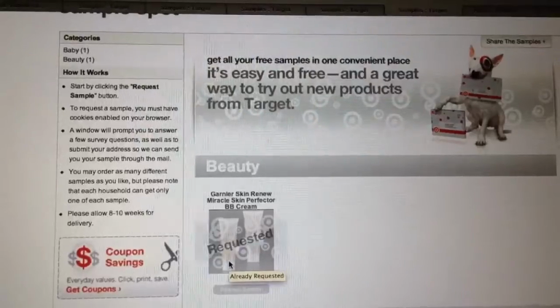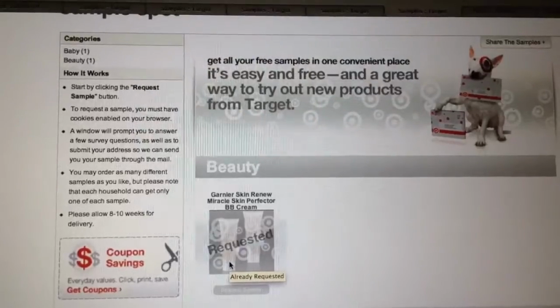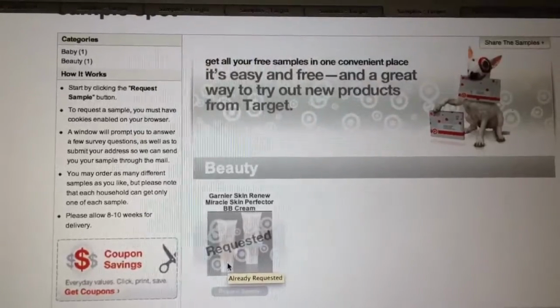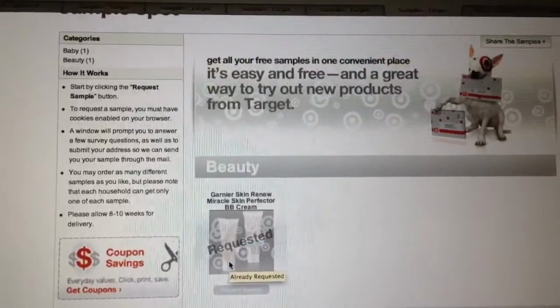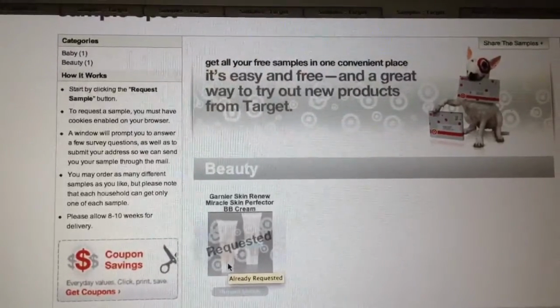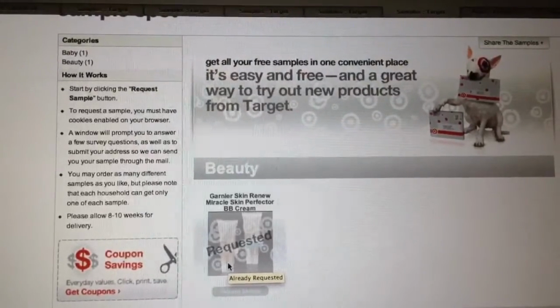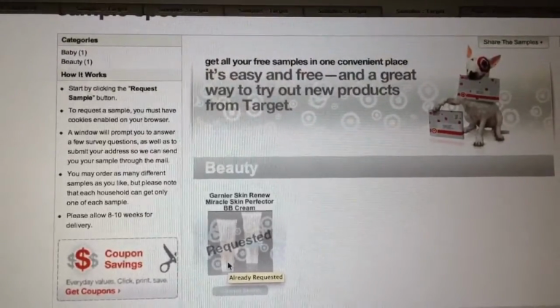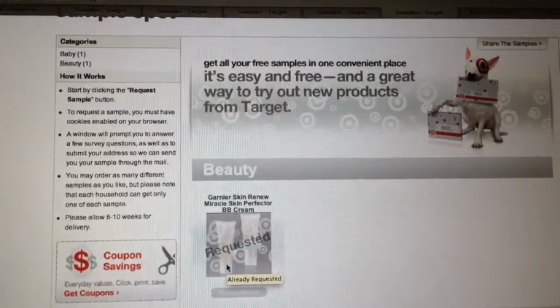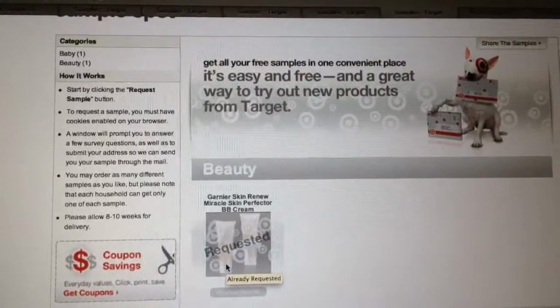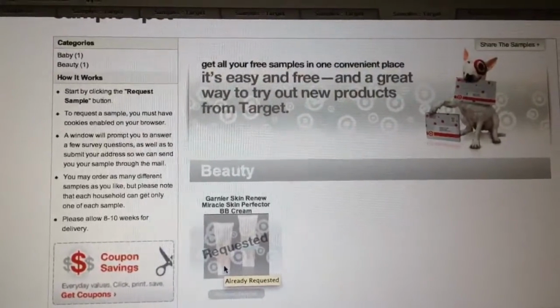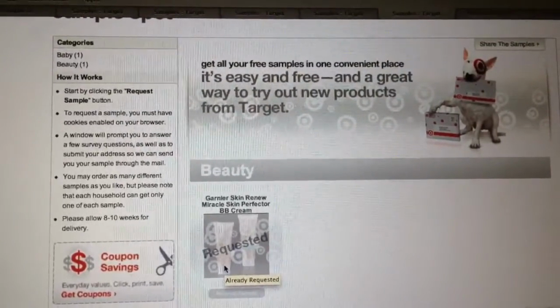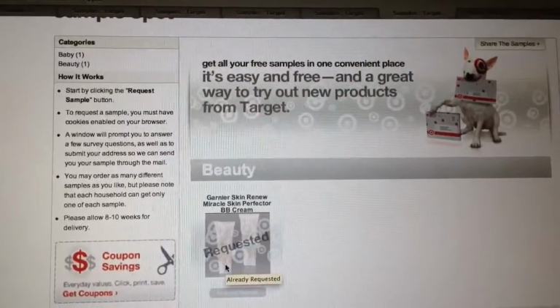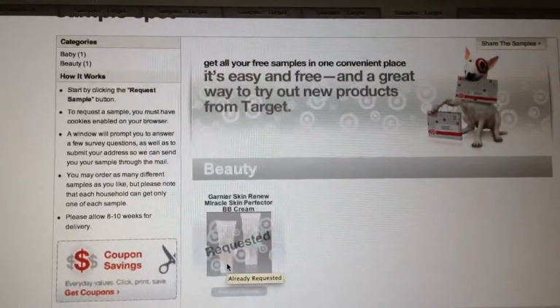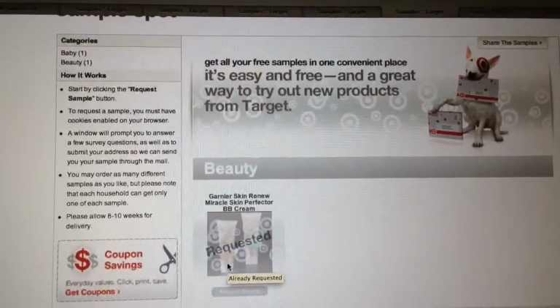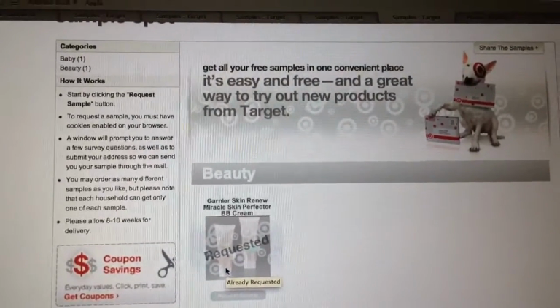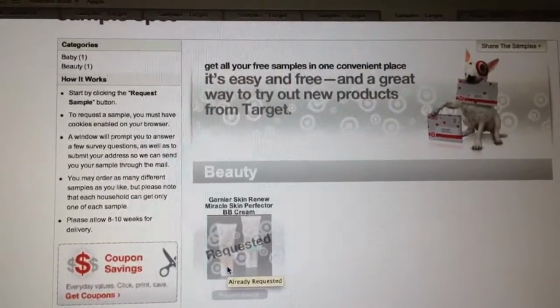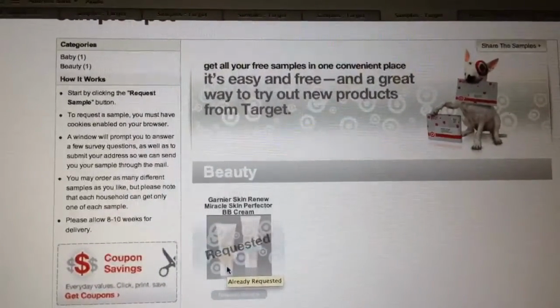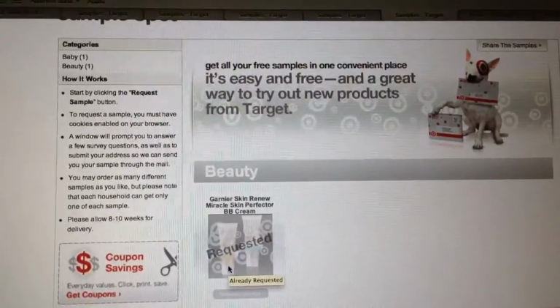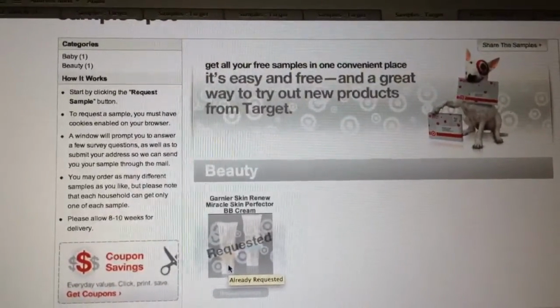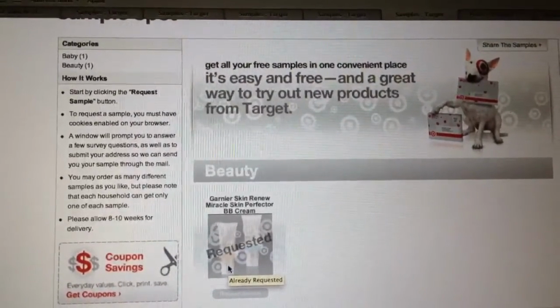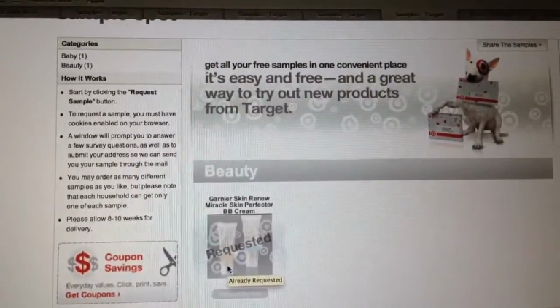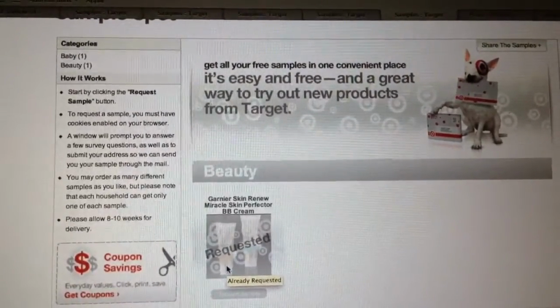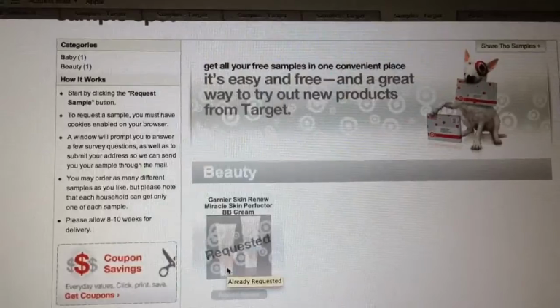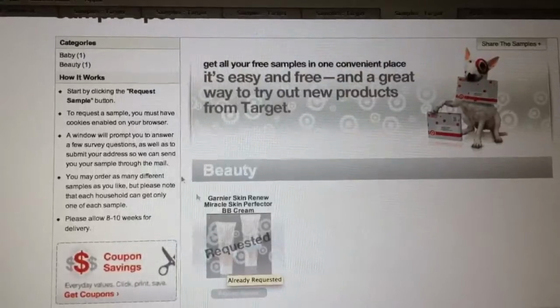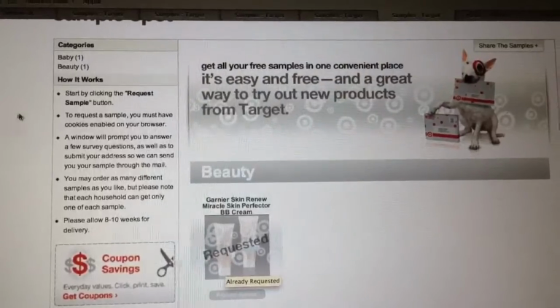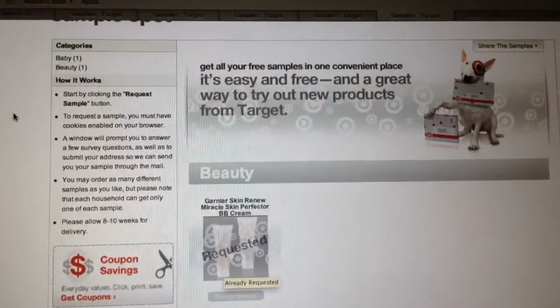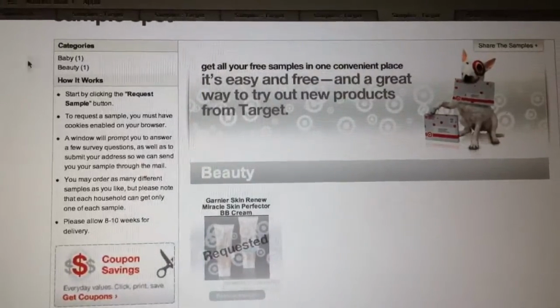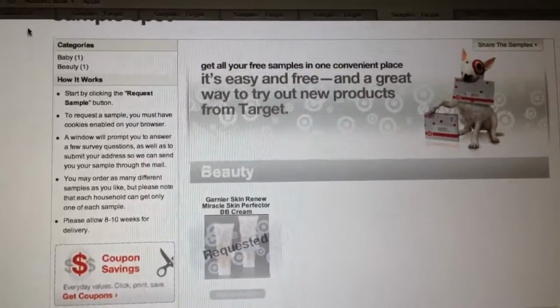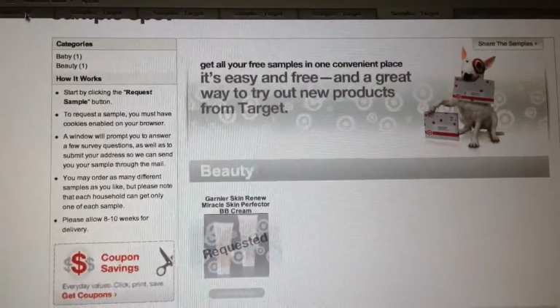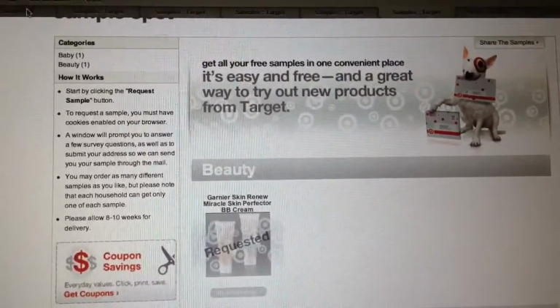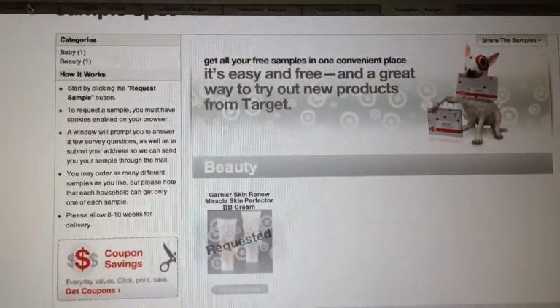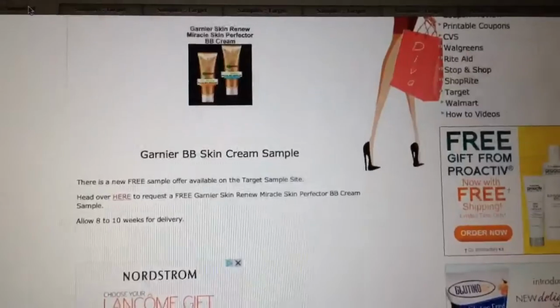You'll fill out your name and mailing address, and your sample should arrive in about 8 to 10 weeks.